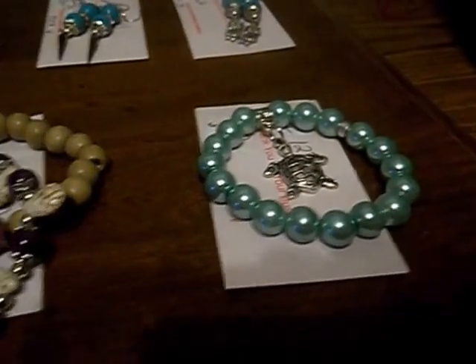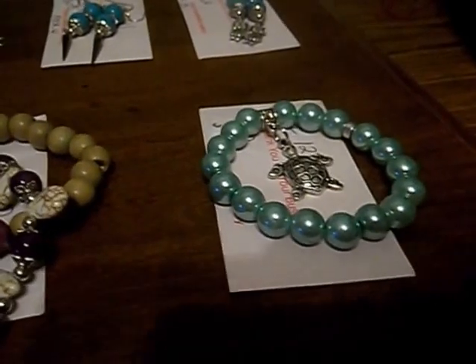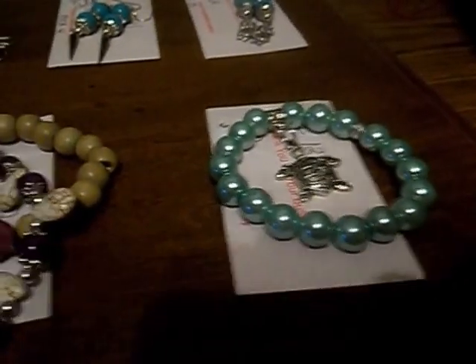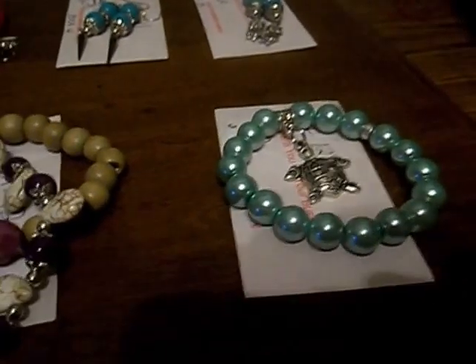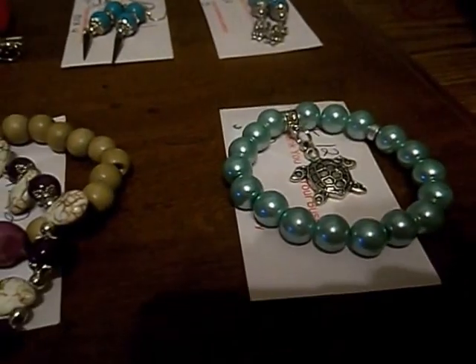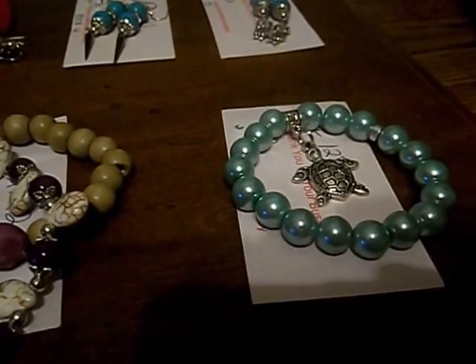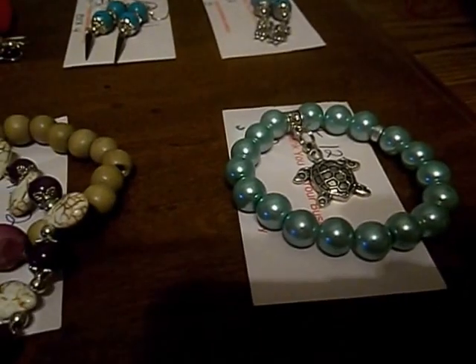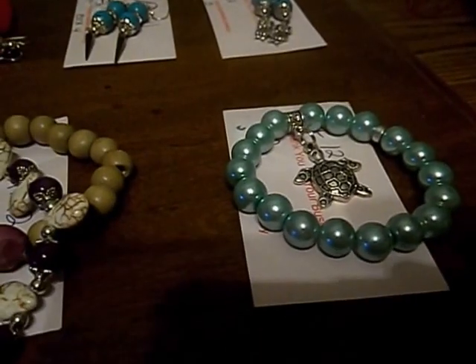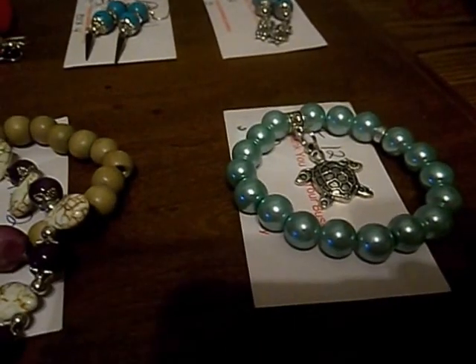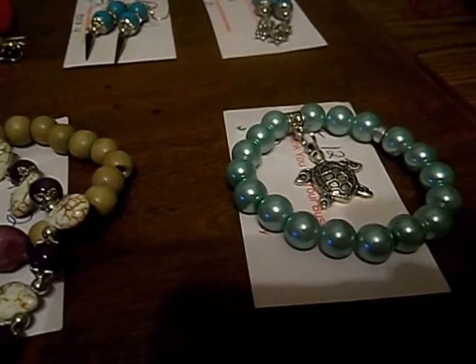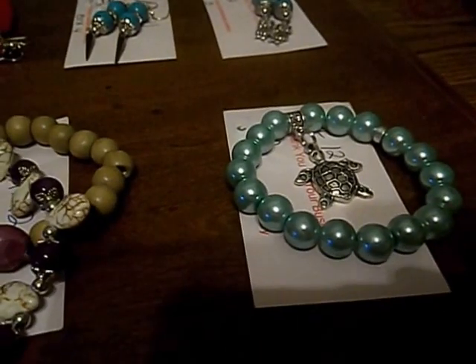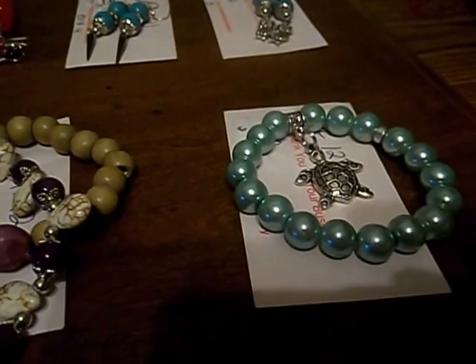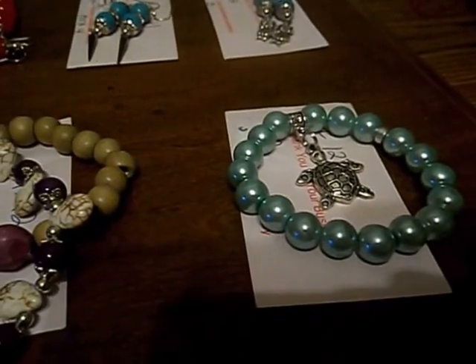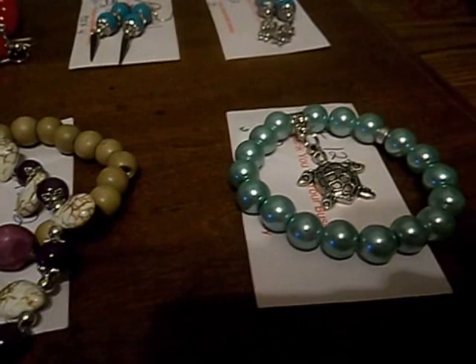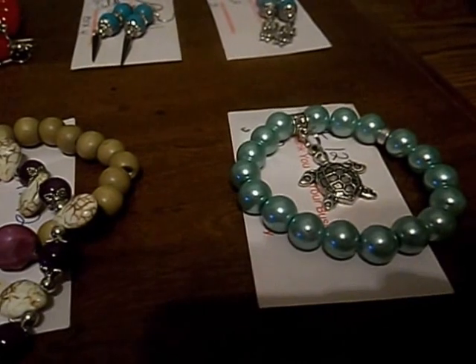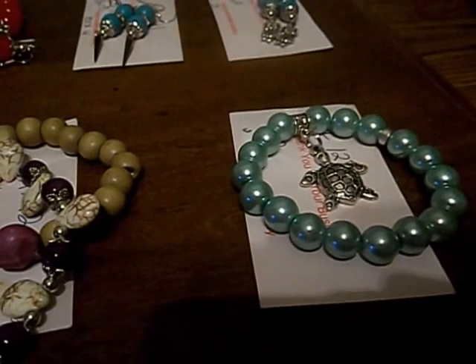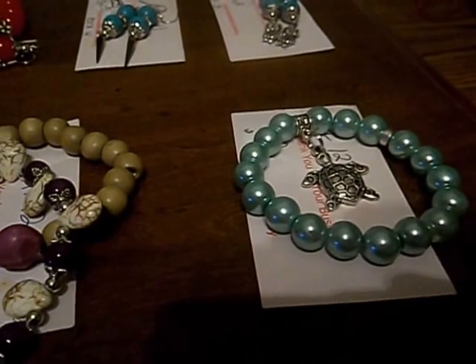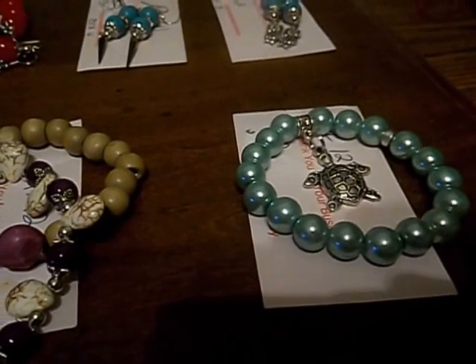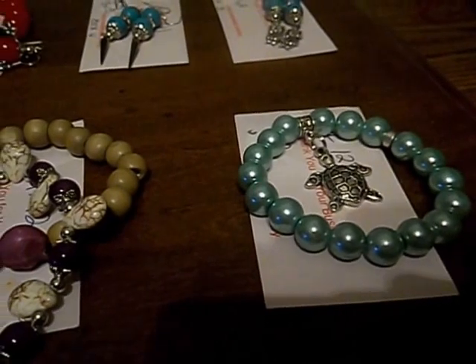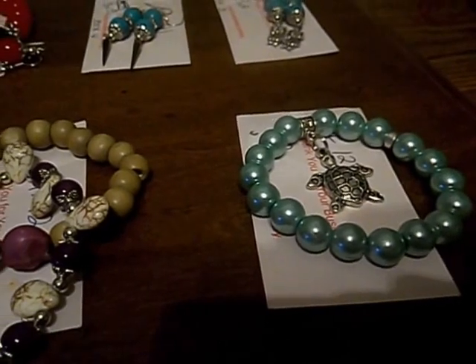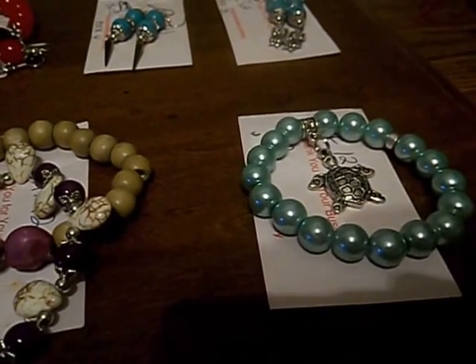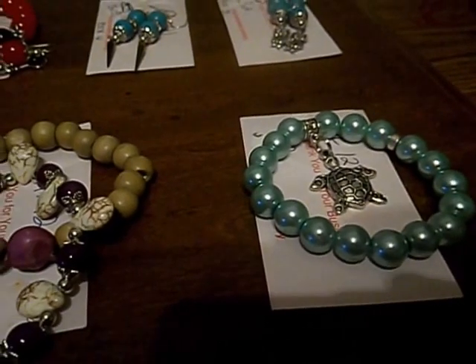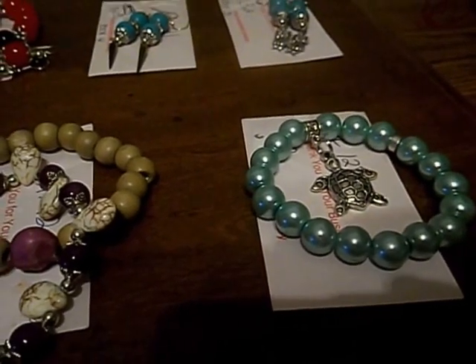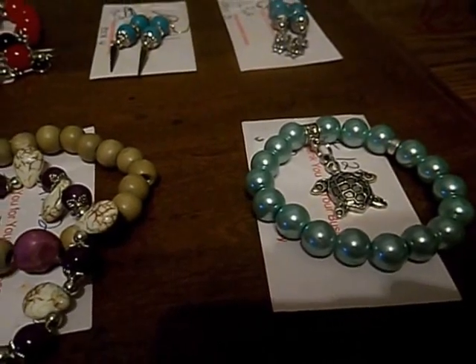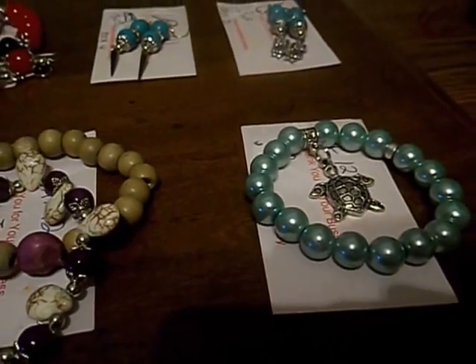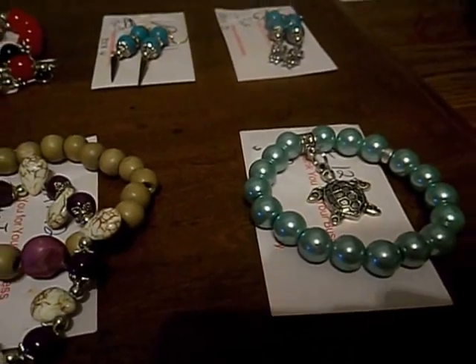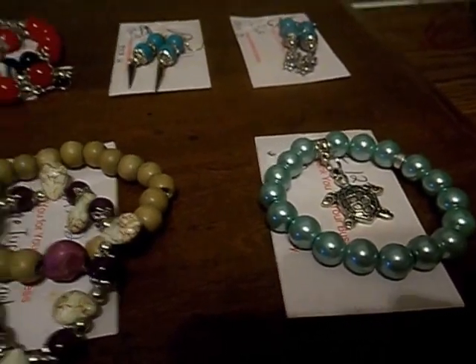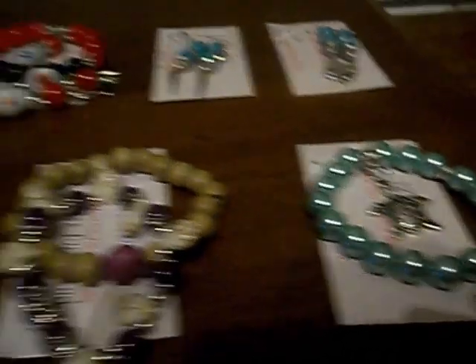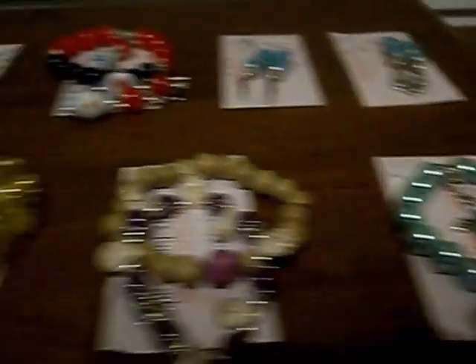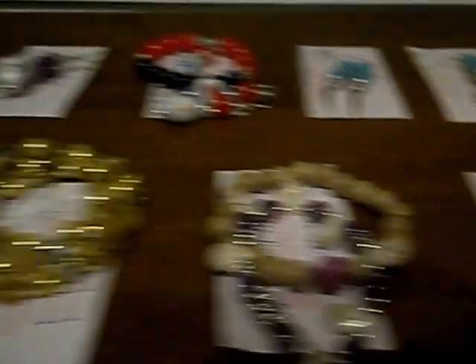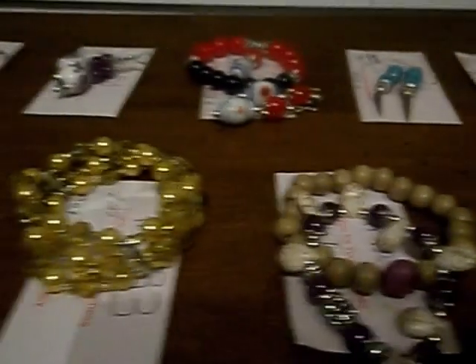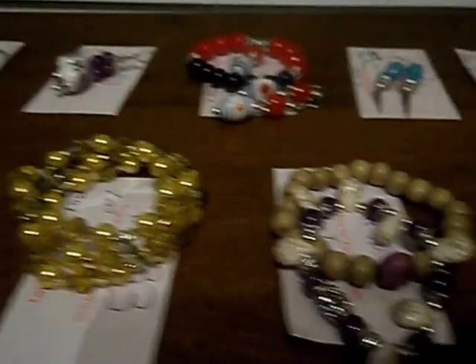Hi, my name is Amy with Amy's Sexist Nights. I'd like to show you a few more of my items today.